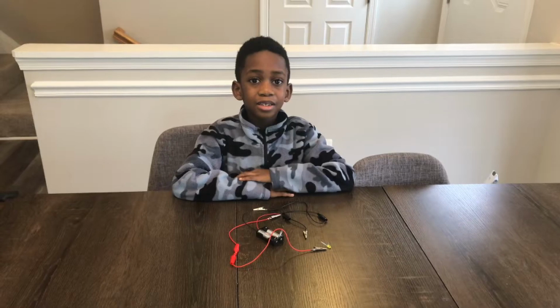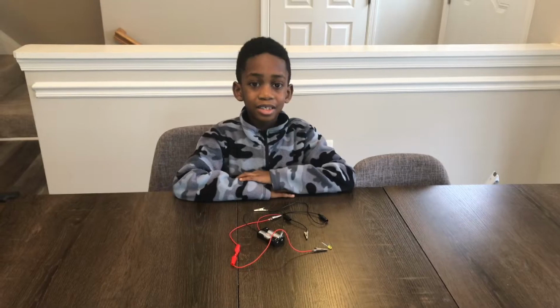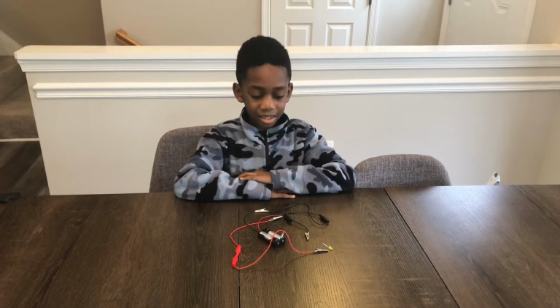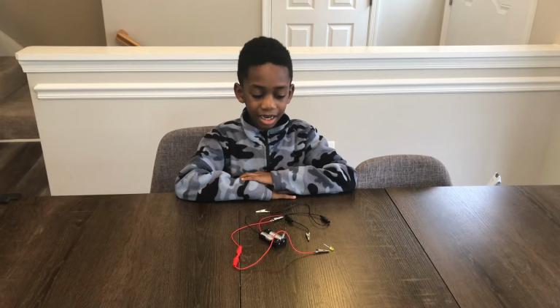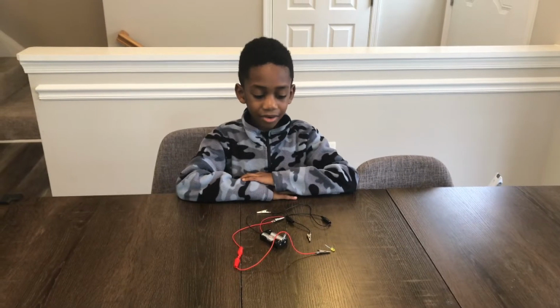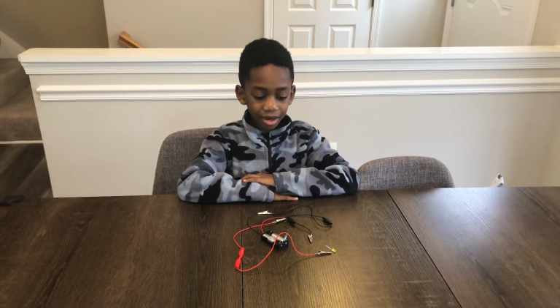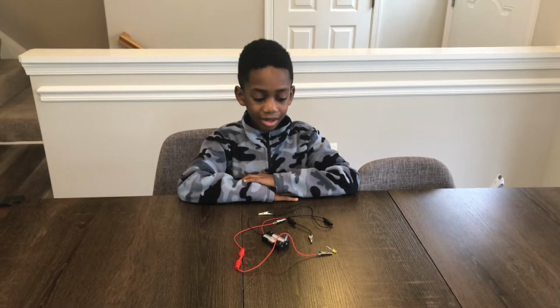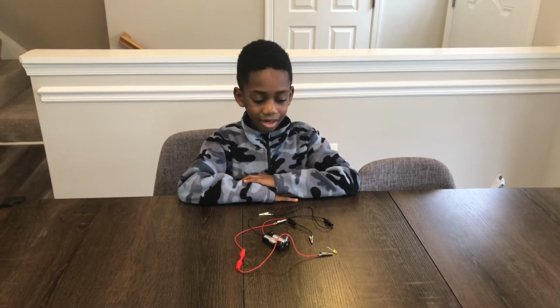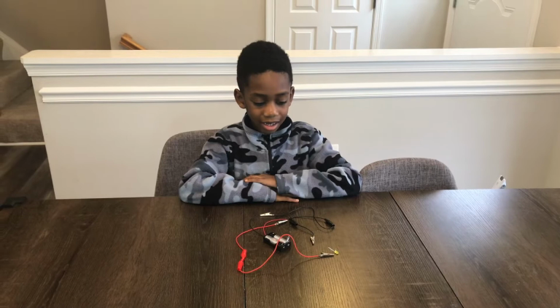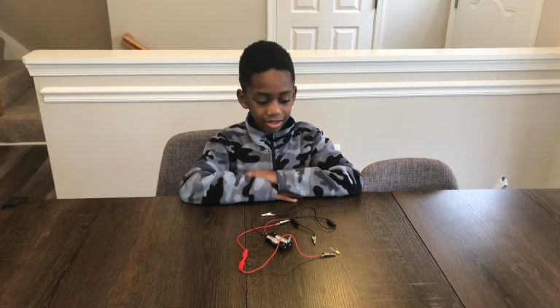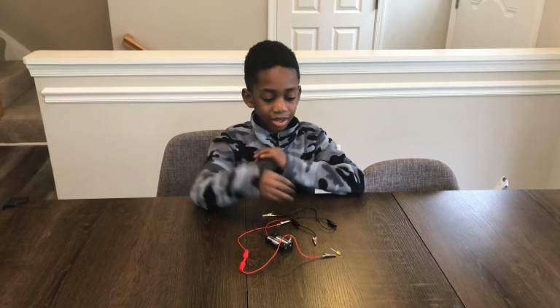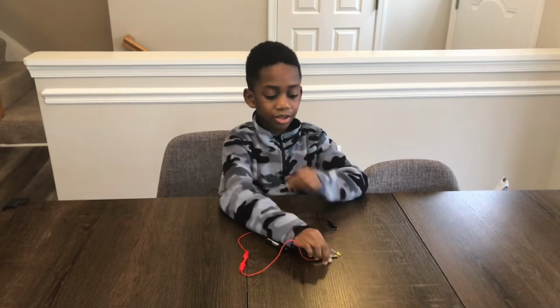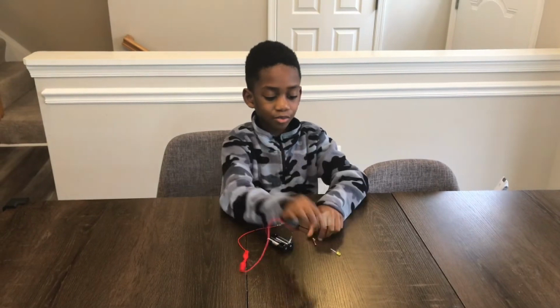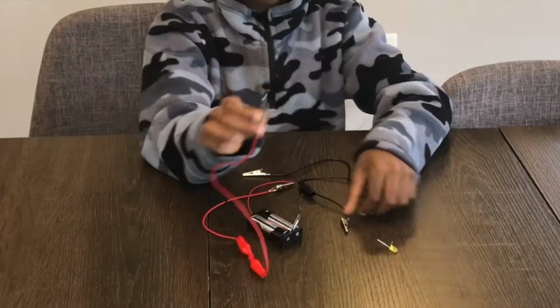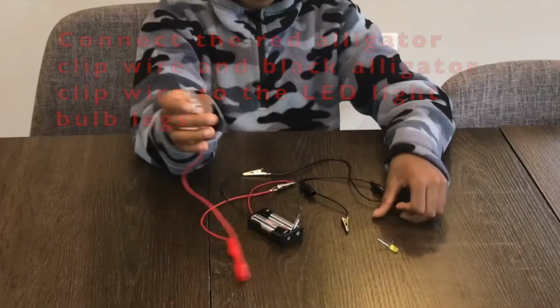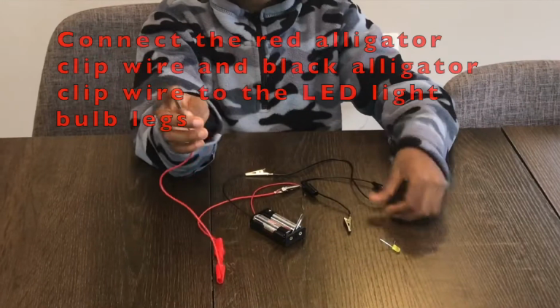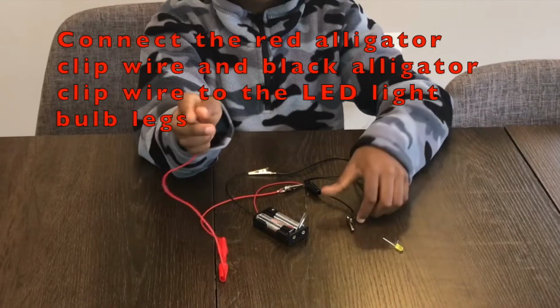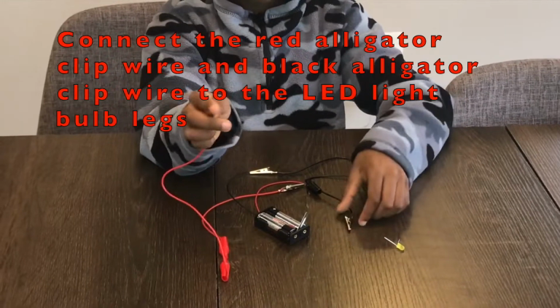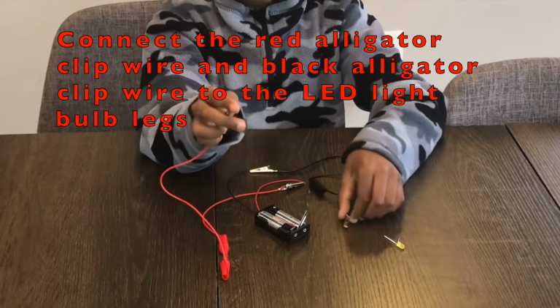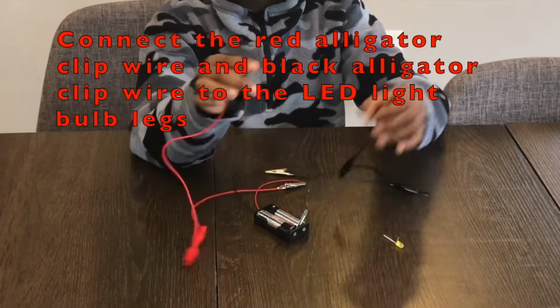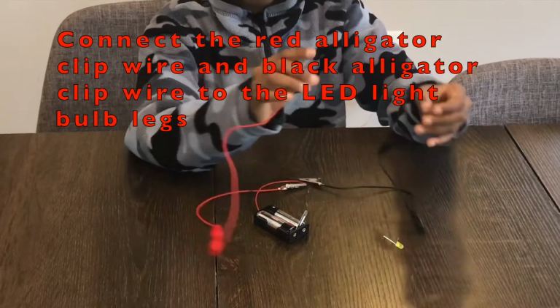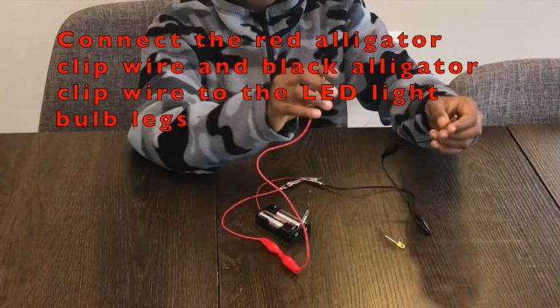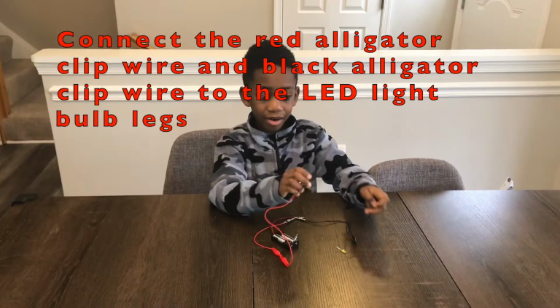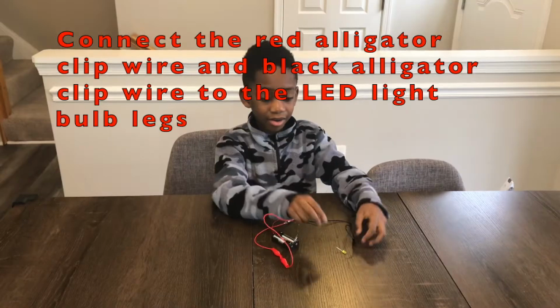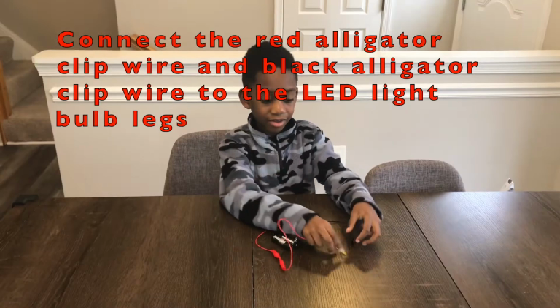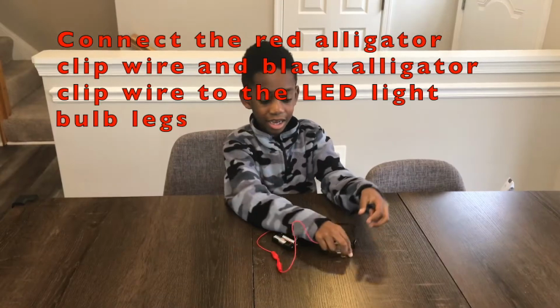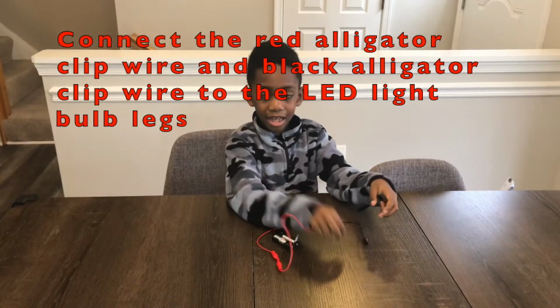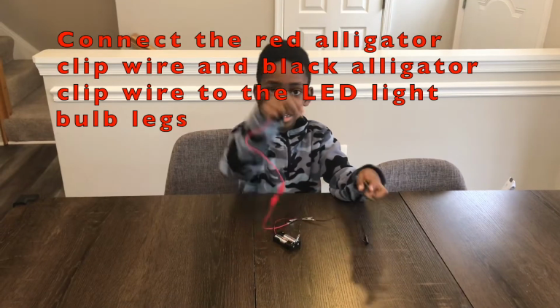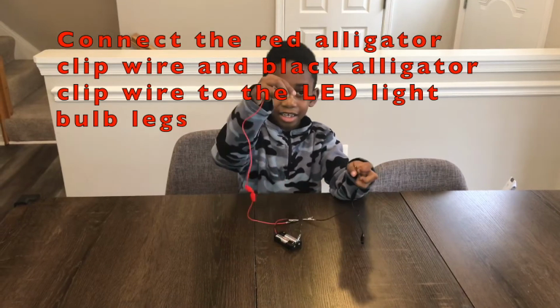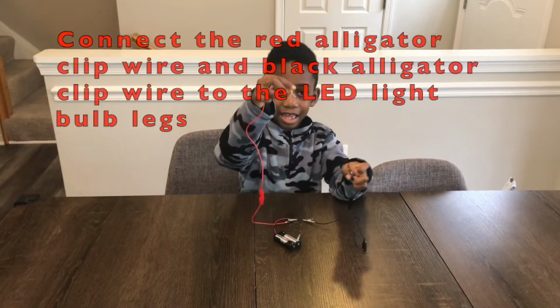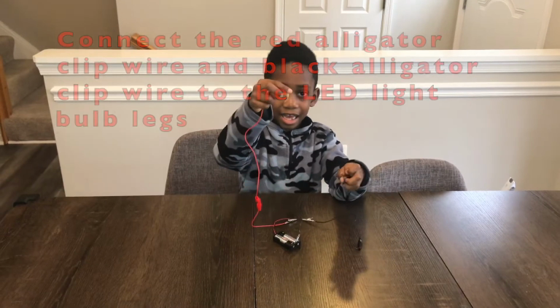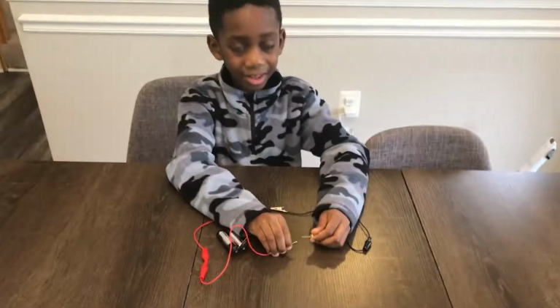Now I'm going to connect this red wire and black wire to the LED legs.